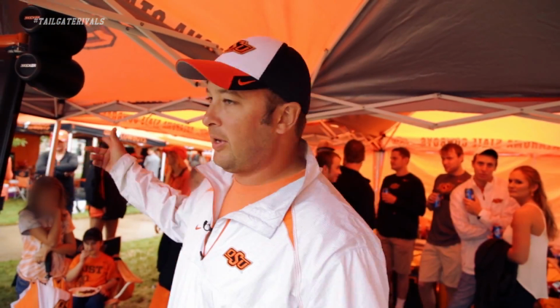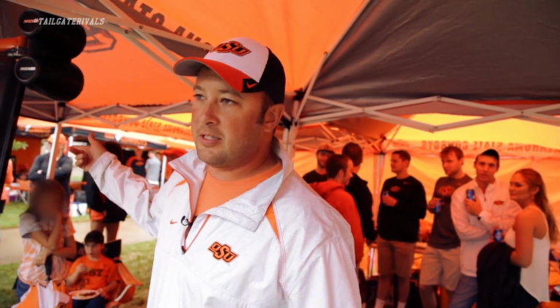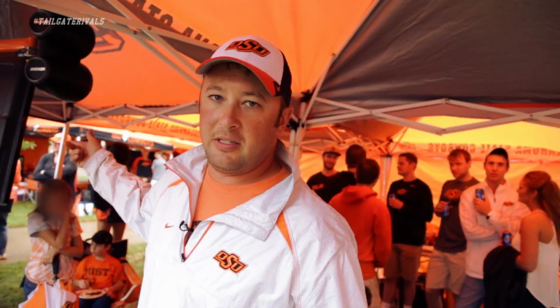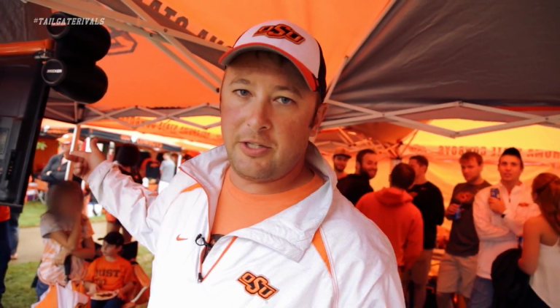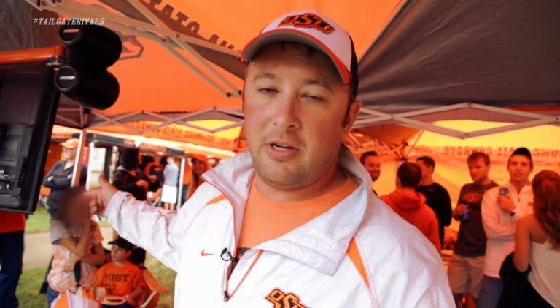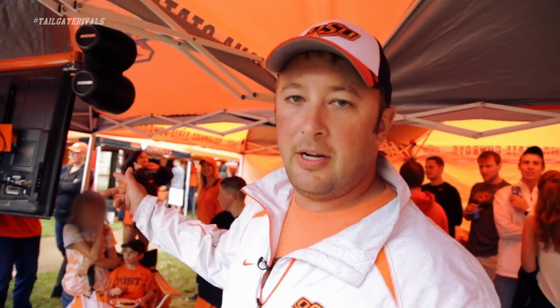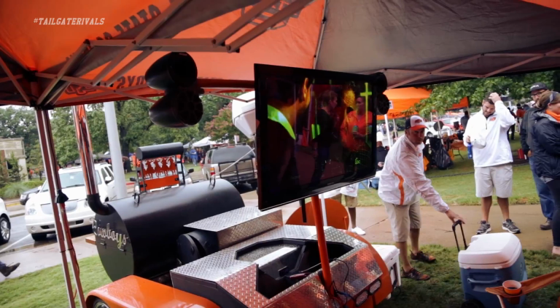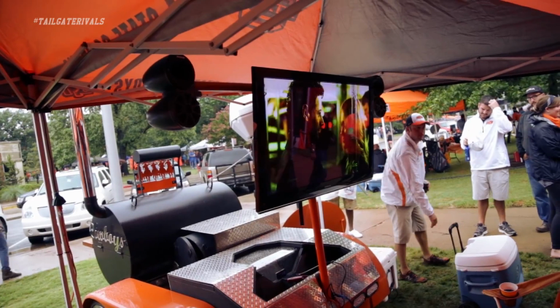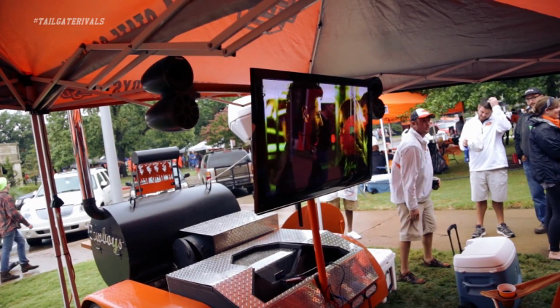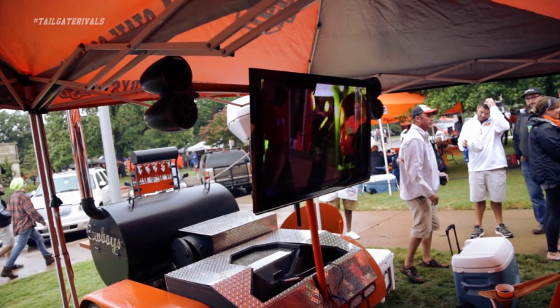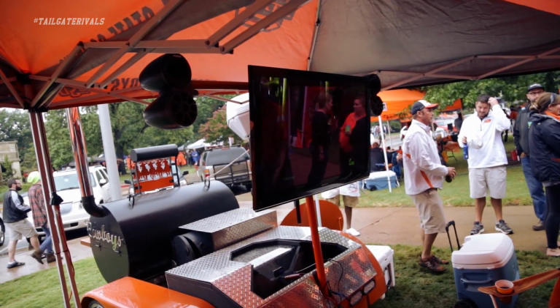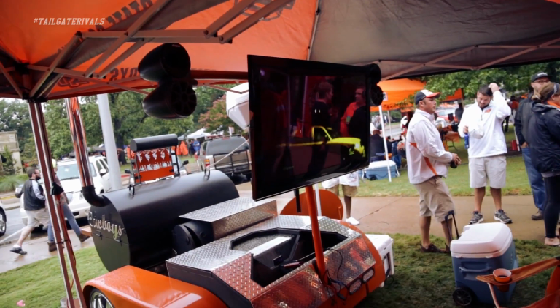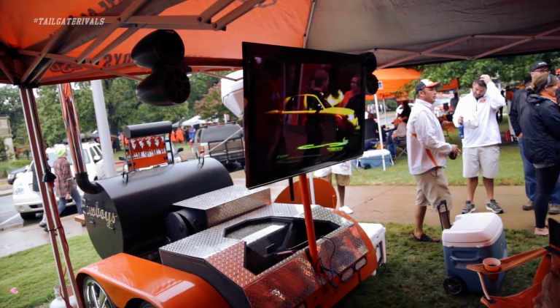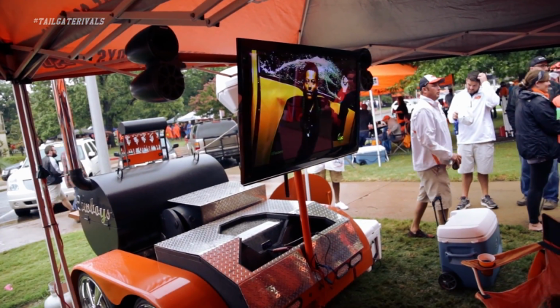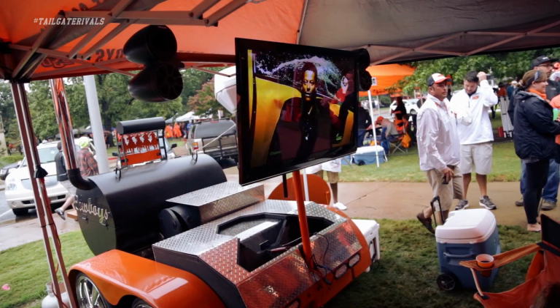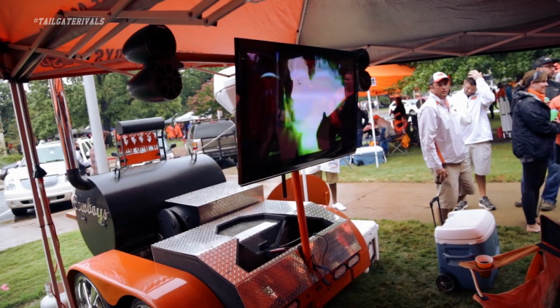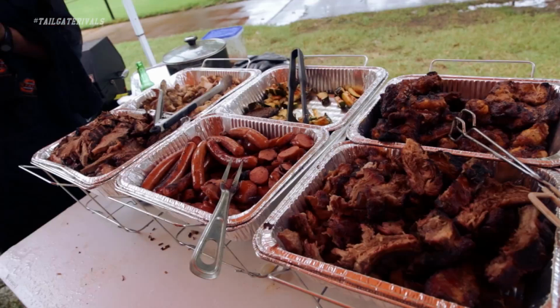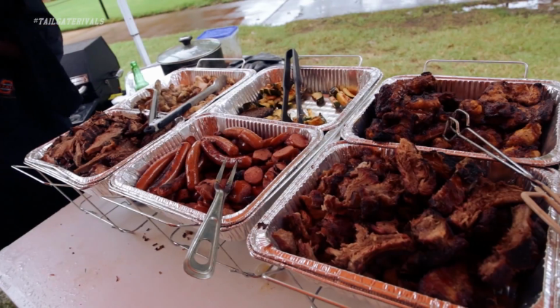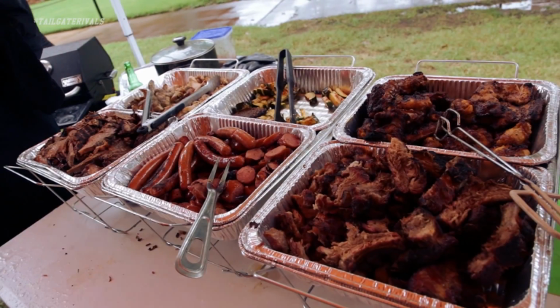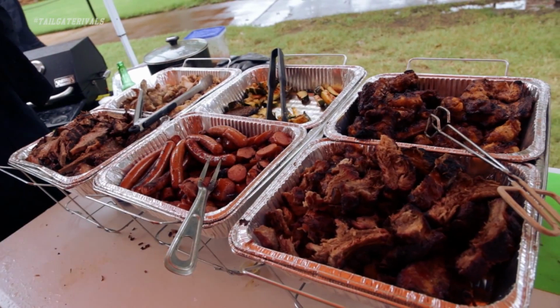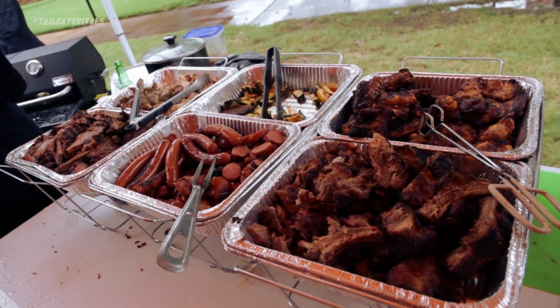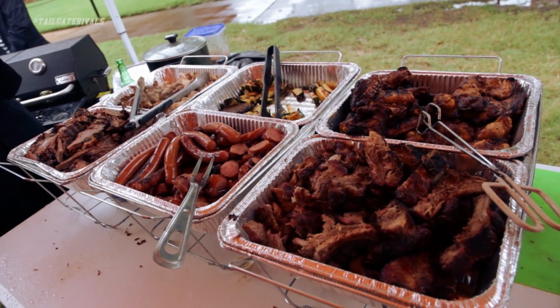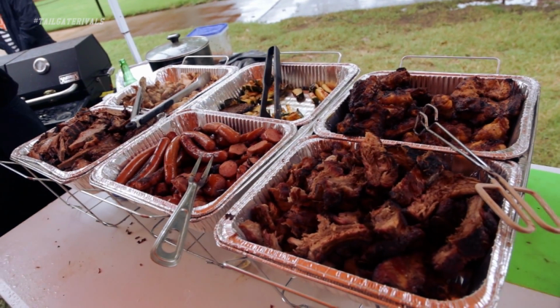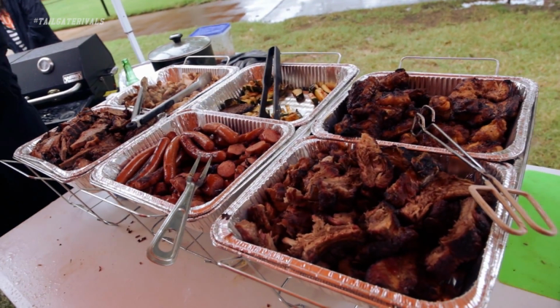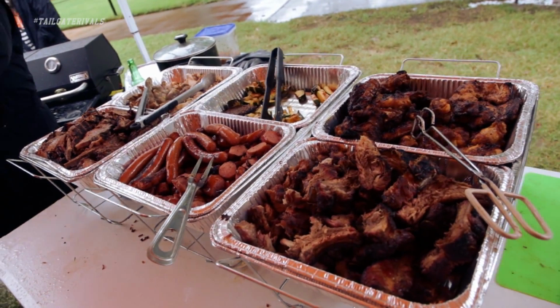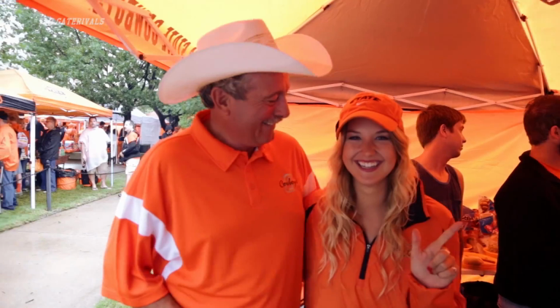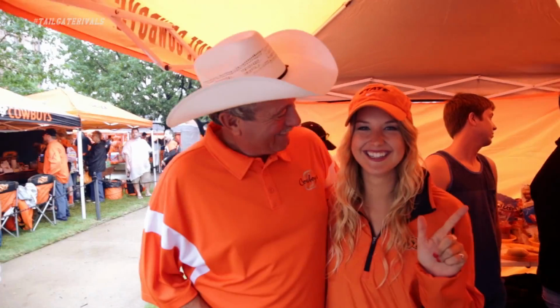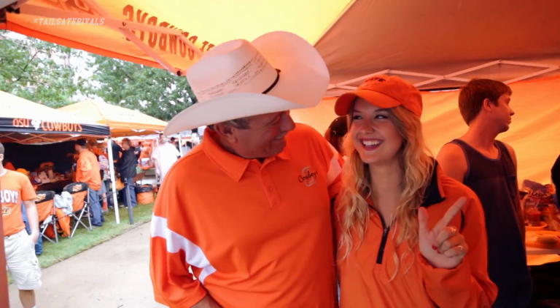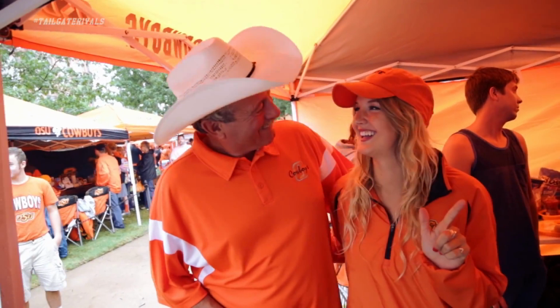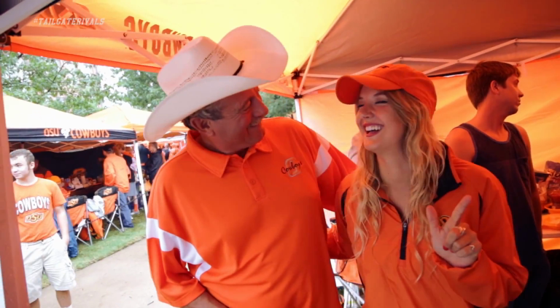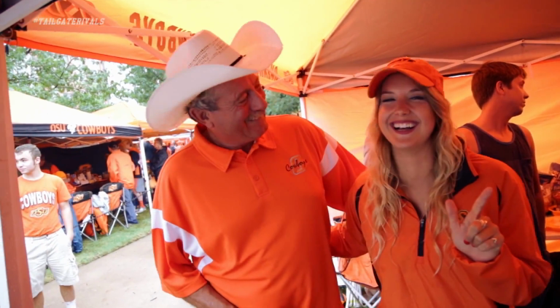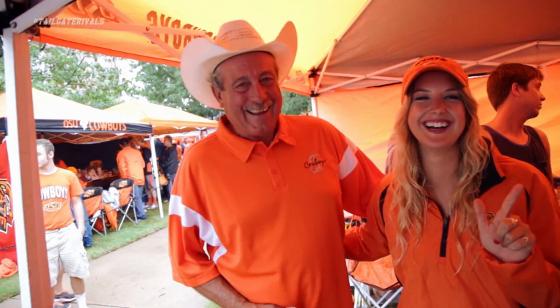We got a 60-inch flat-screen TV to watch the game on. We bring all of our food in here, bring all of our people in, and have a good time.